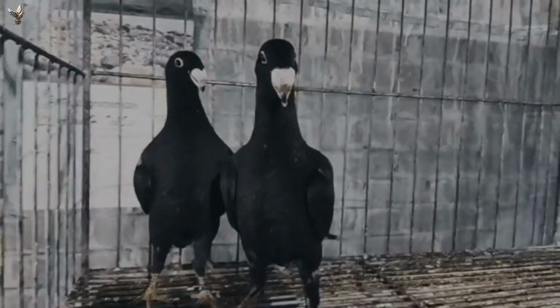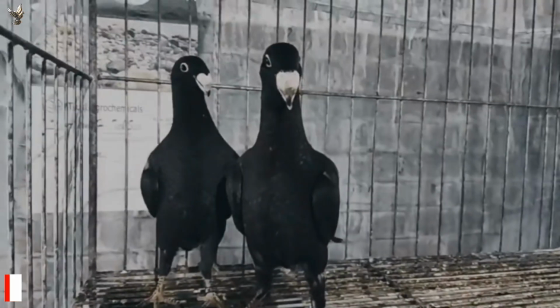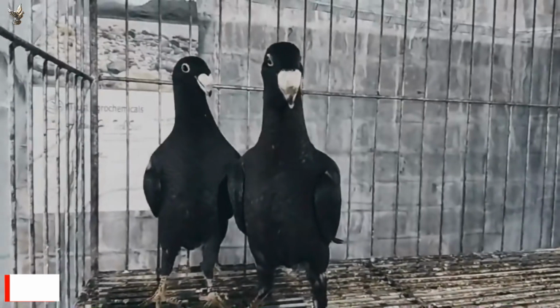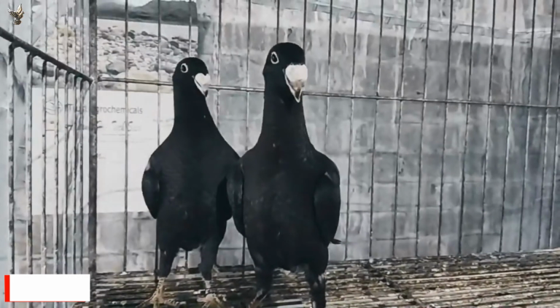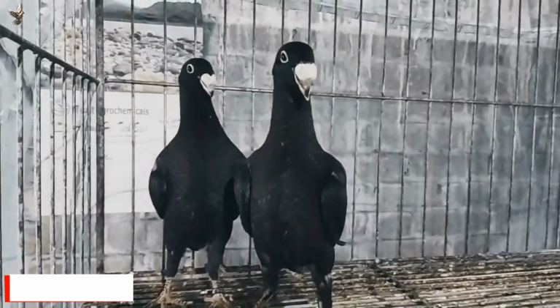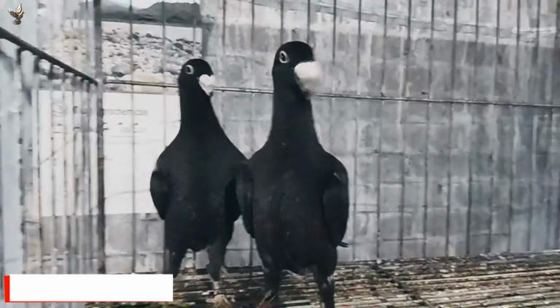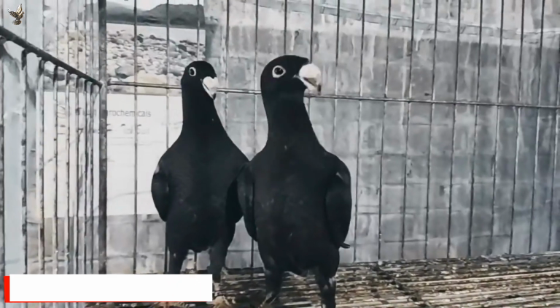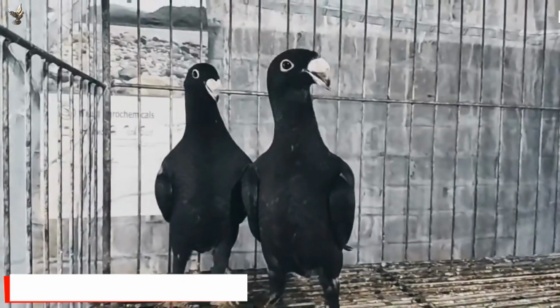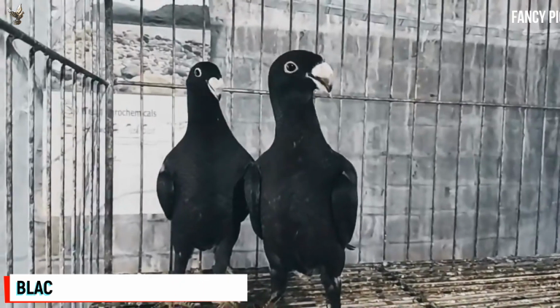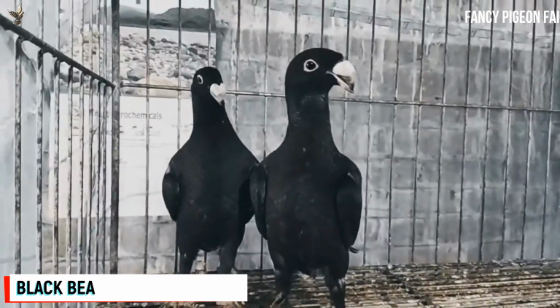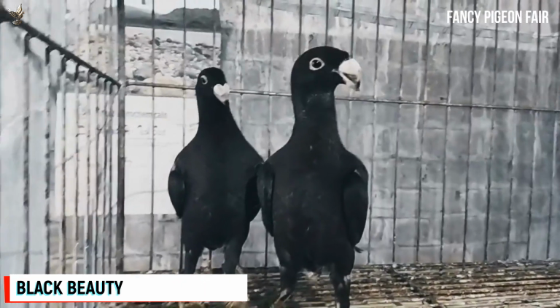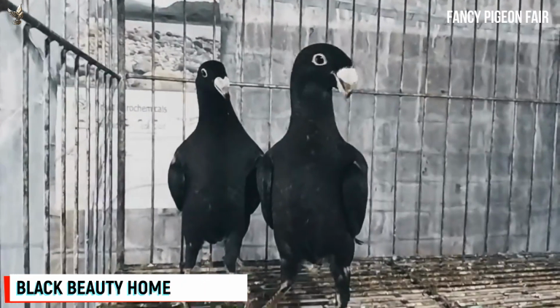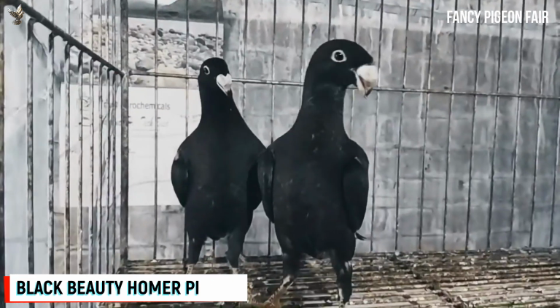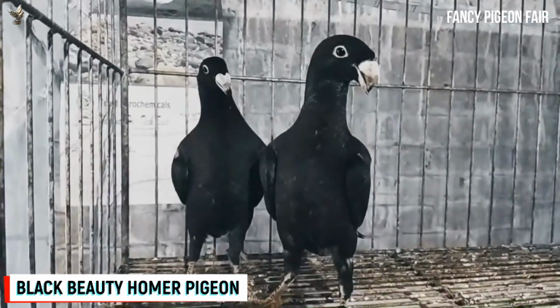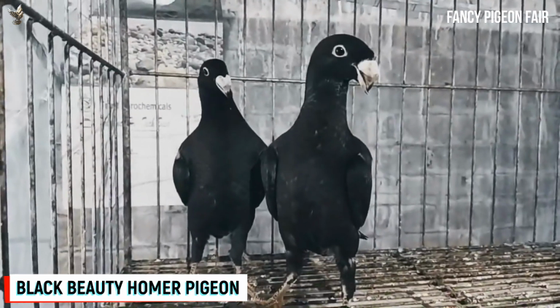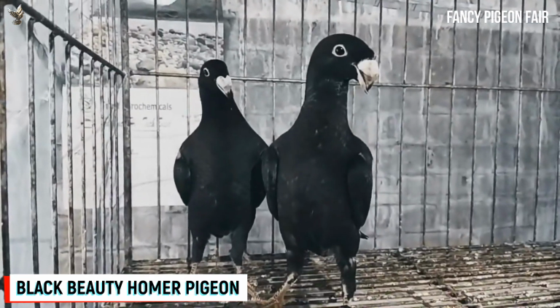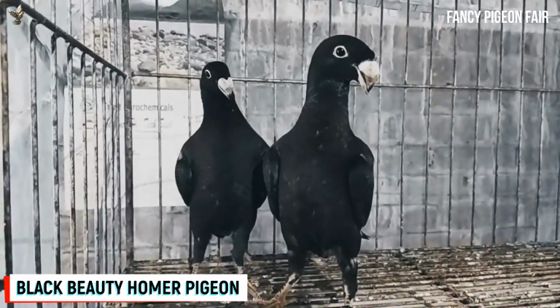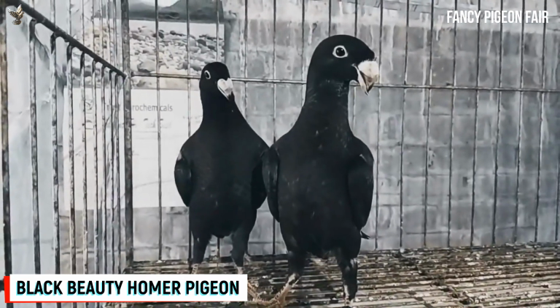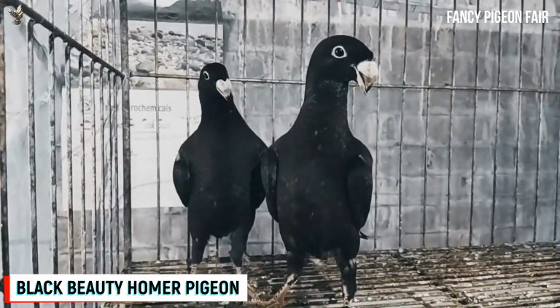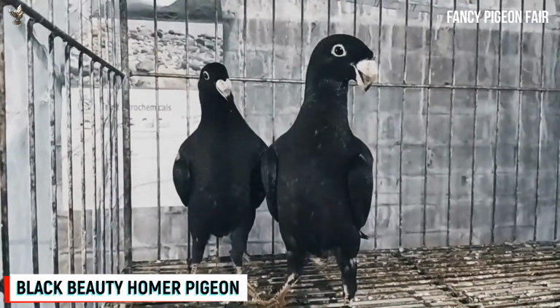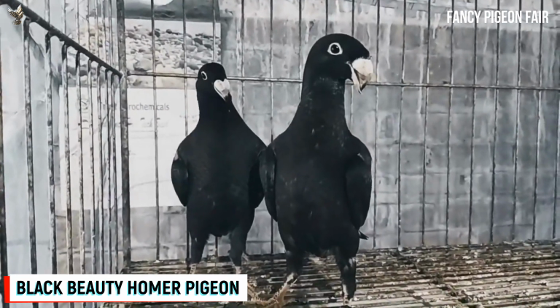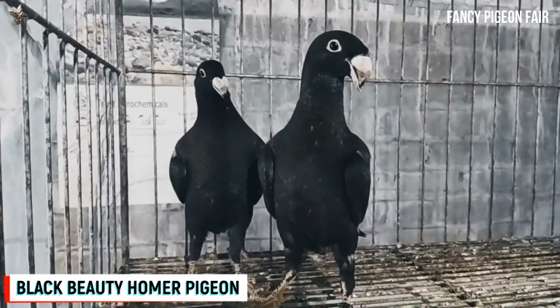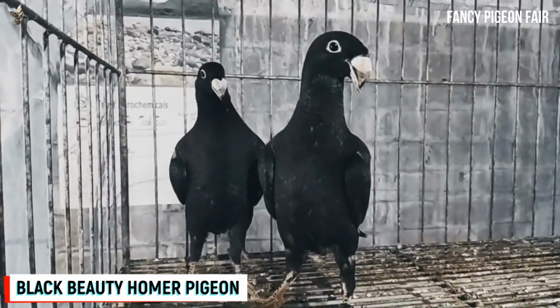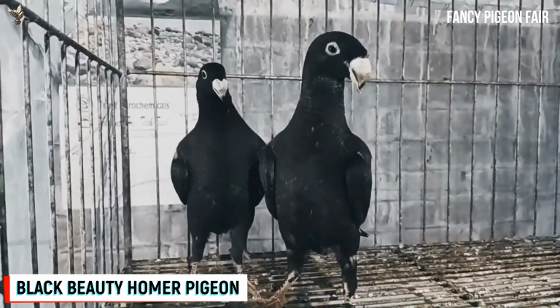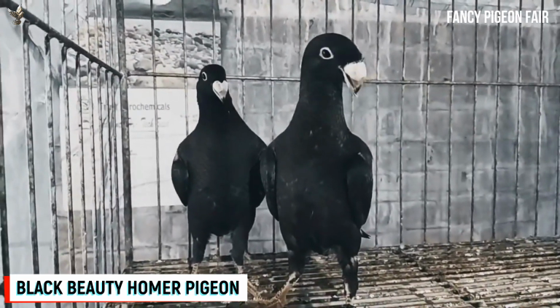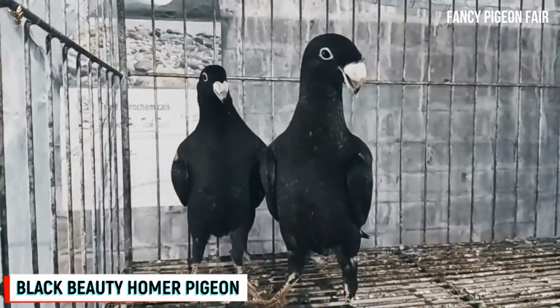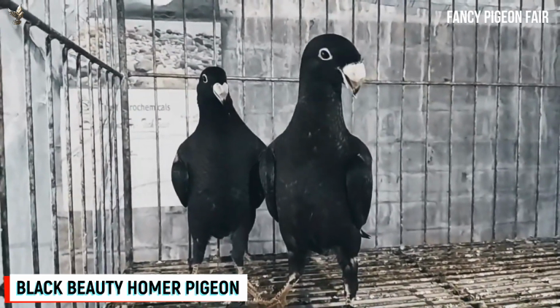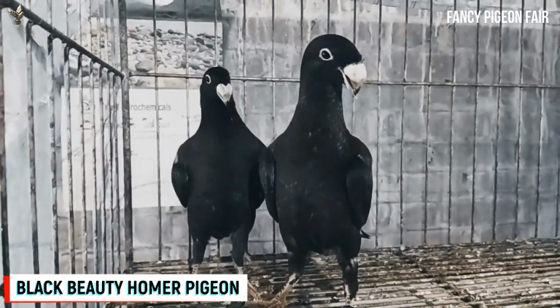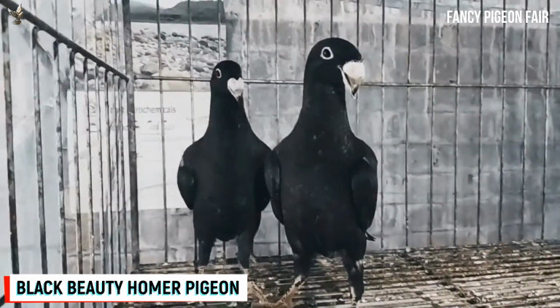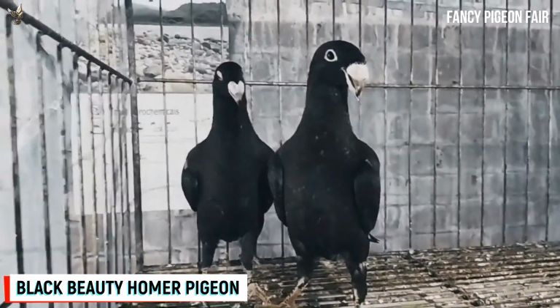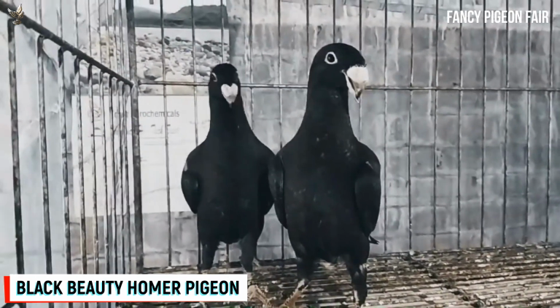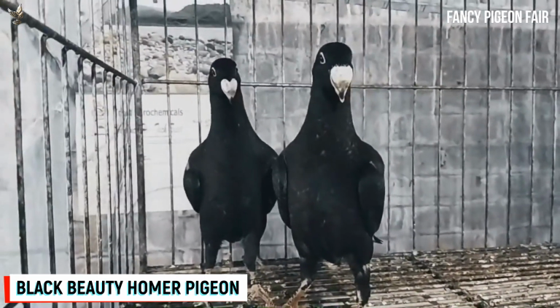The German Beauty Homer pigeon. This is a black color German Beauty Homer pigeon baby pair.